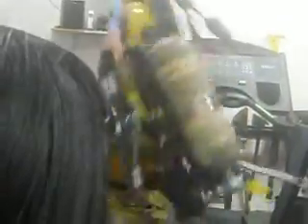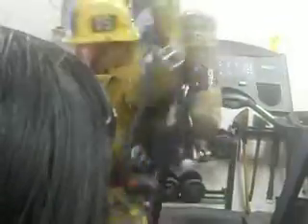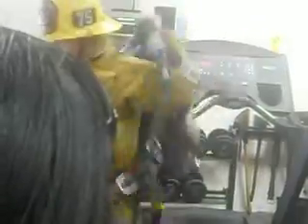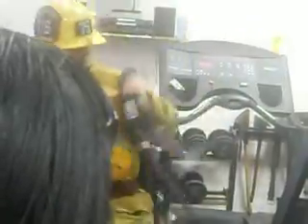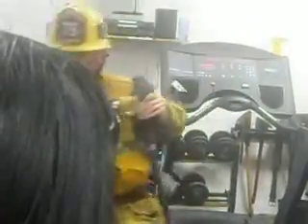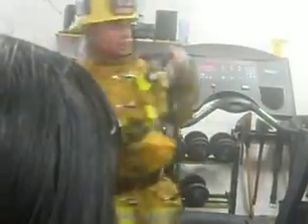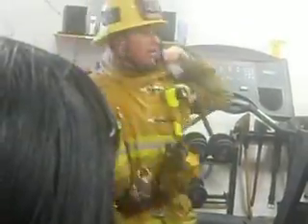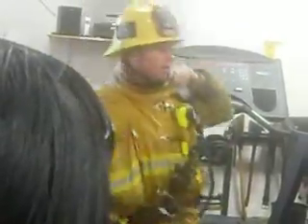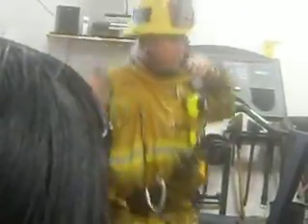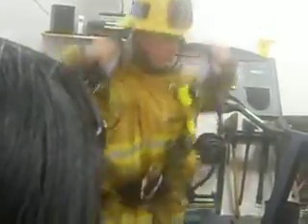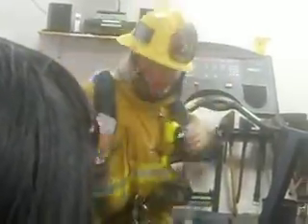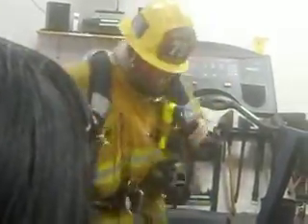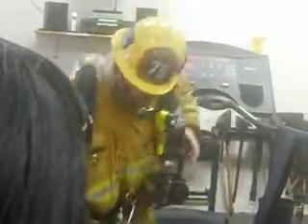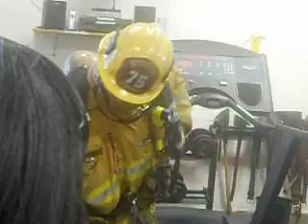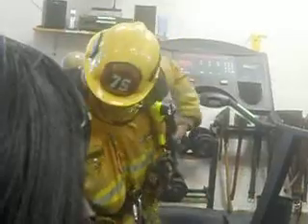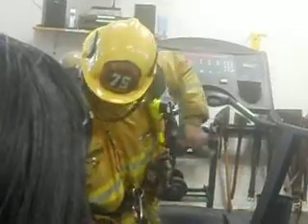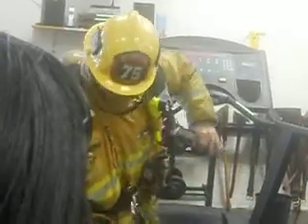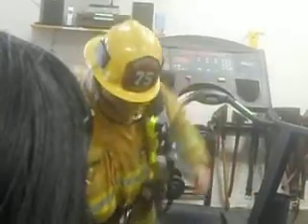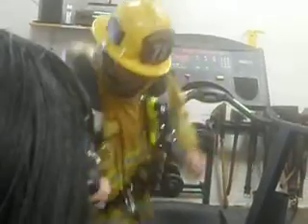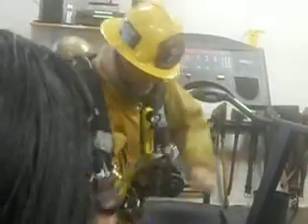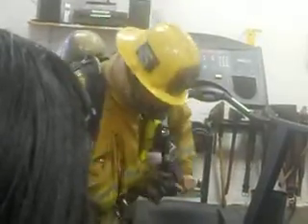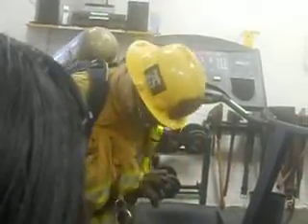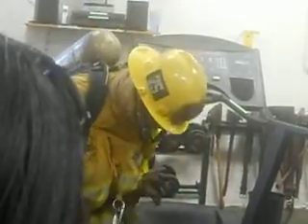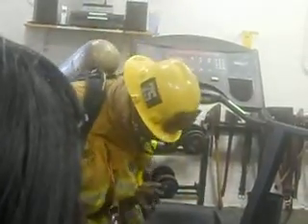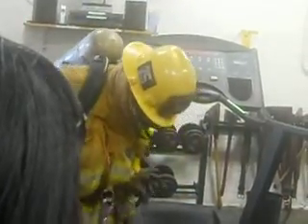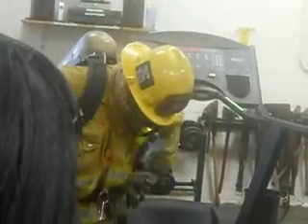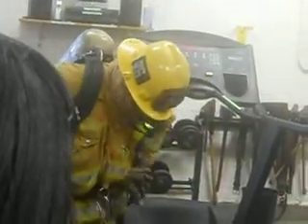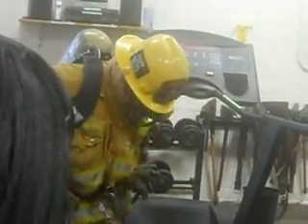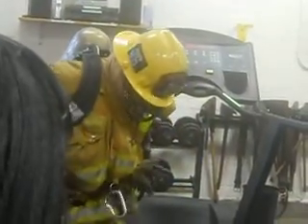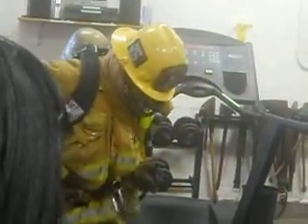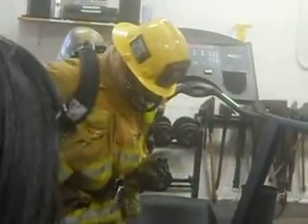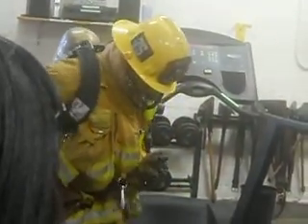Not counting the tank? No, not counting the tank. That's like 8 pounds on its own.